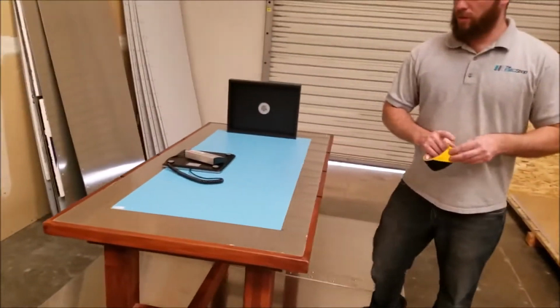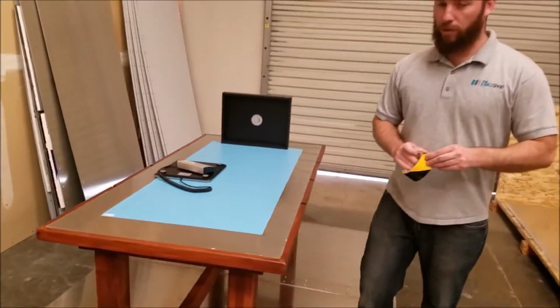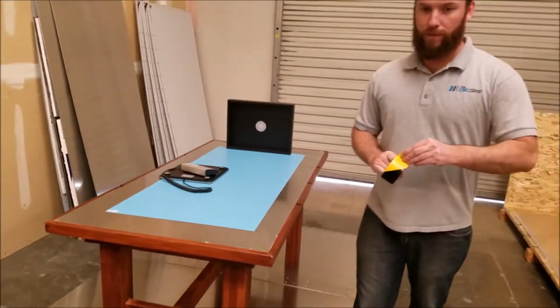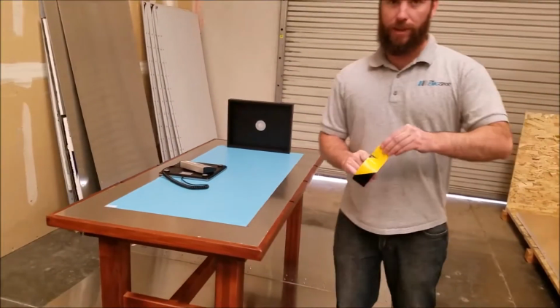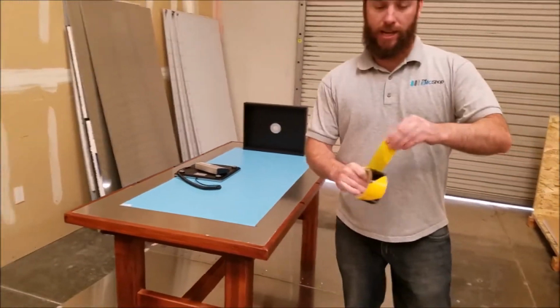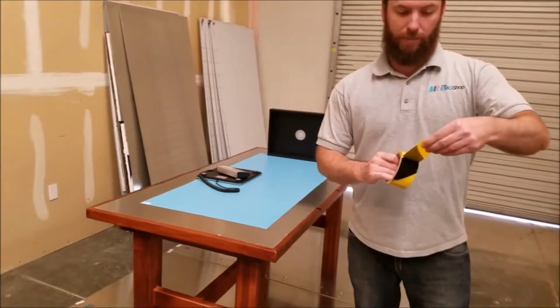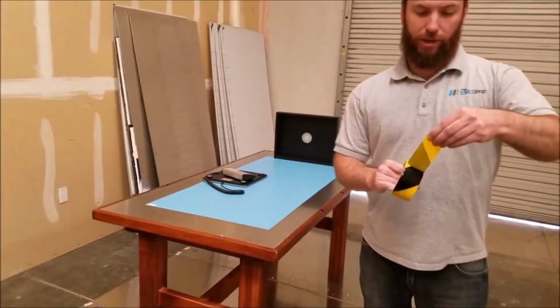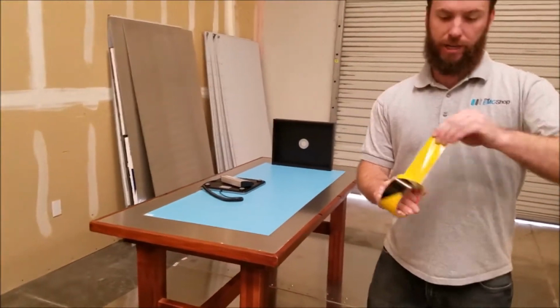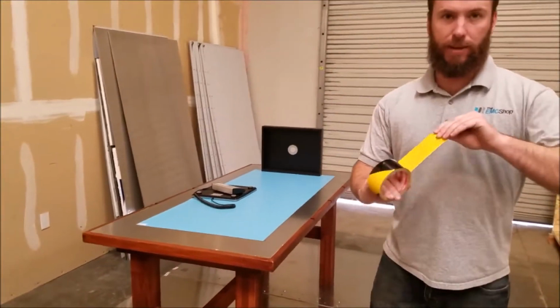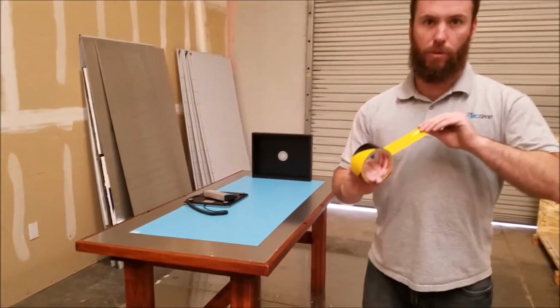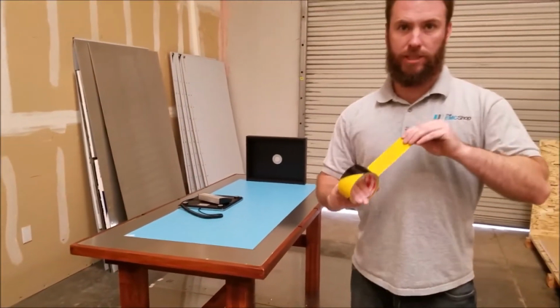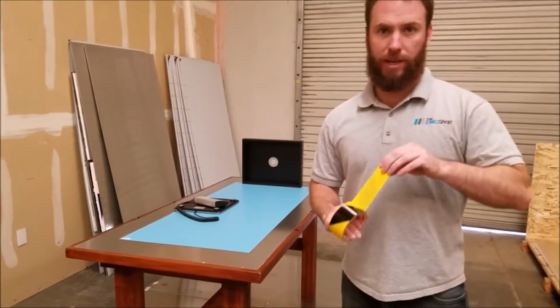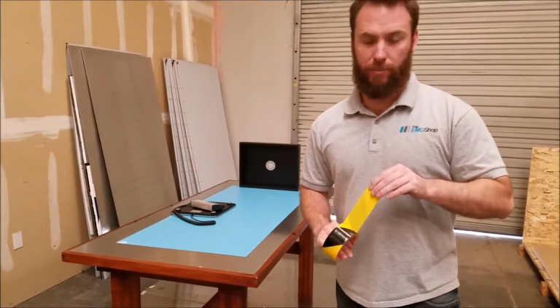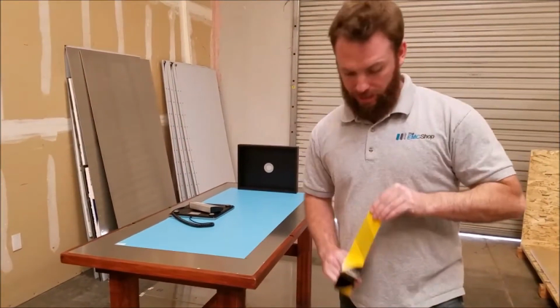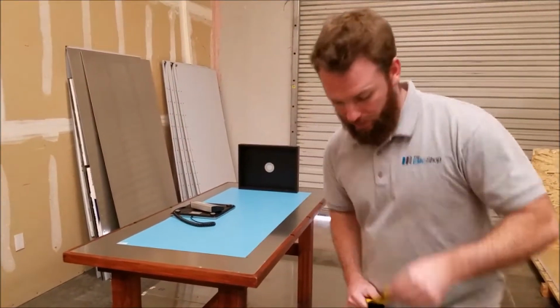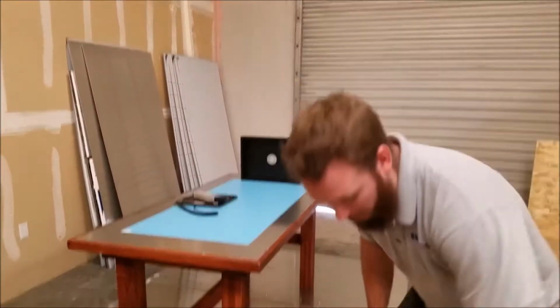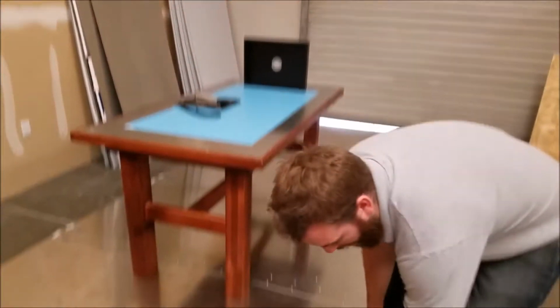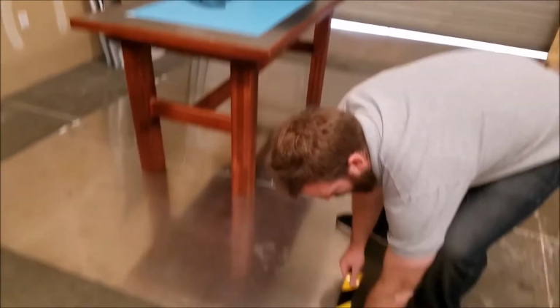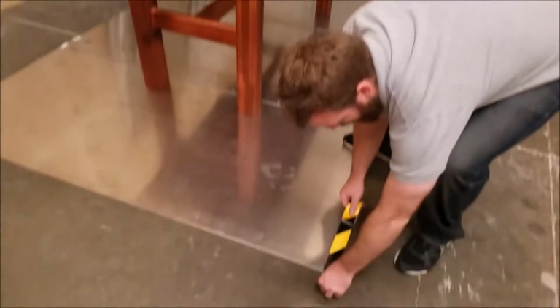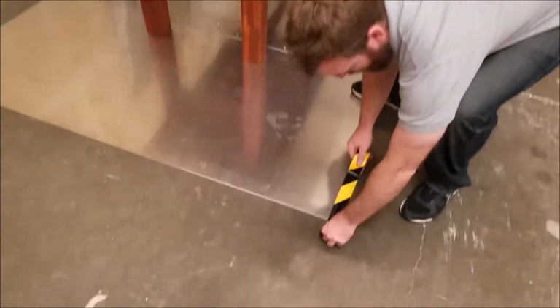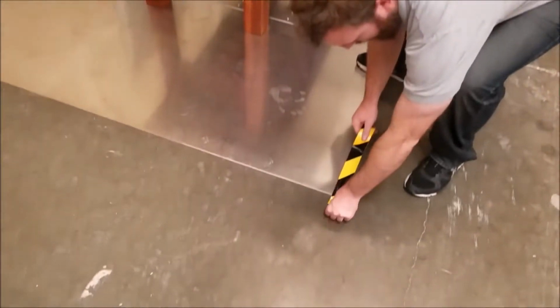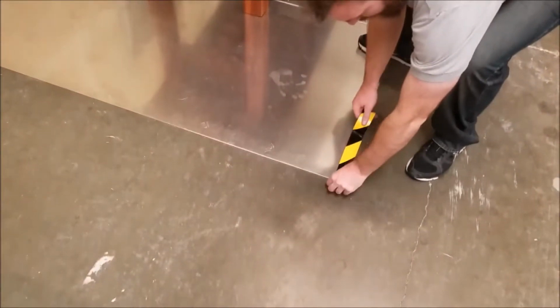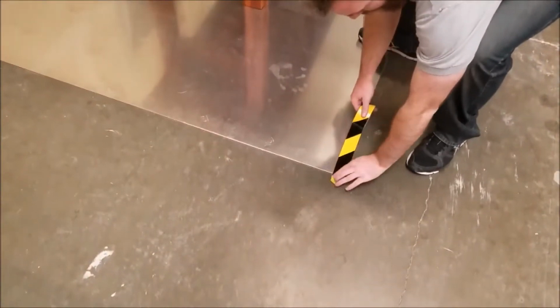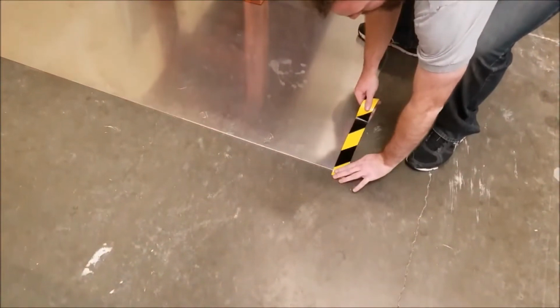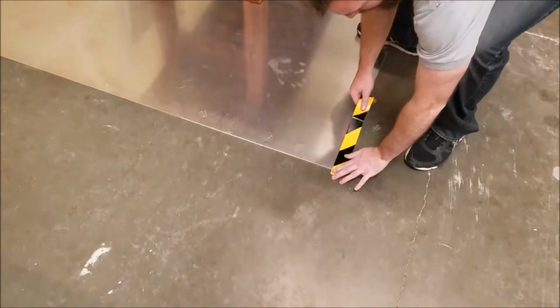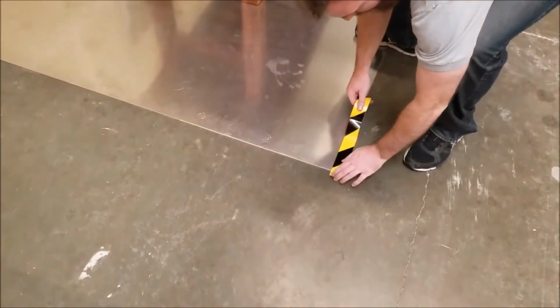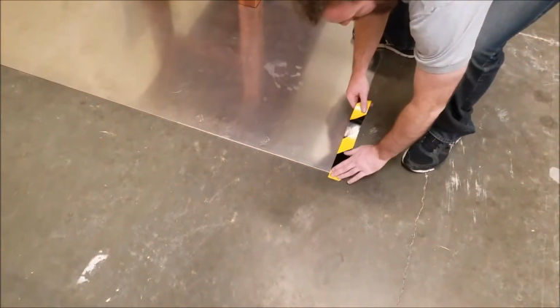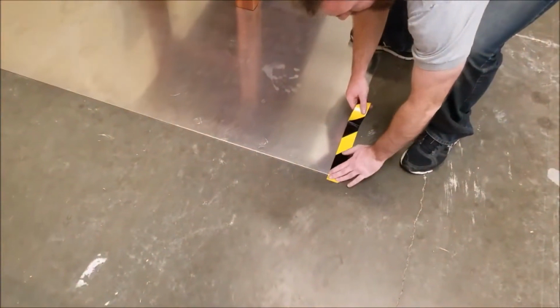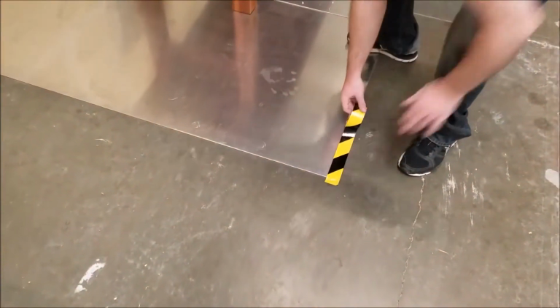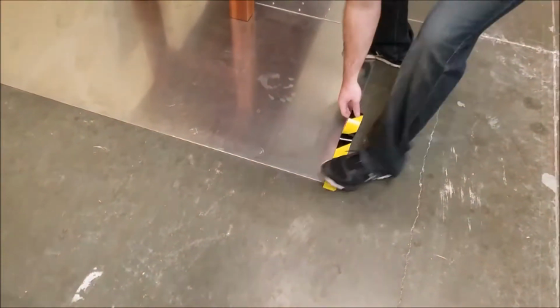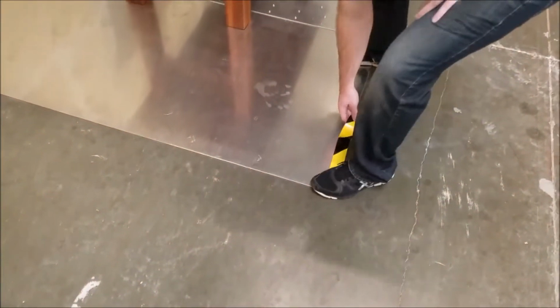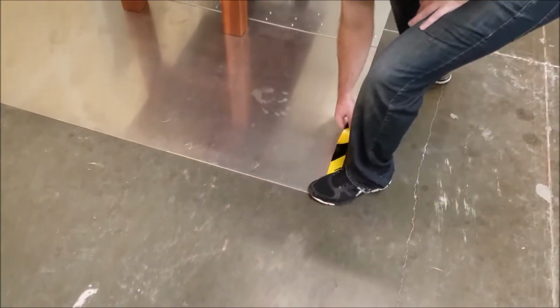While we're waiting for that, I'm going to go ahead and take the warning tape that came with it and section off our ground plate.